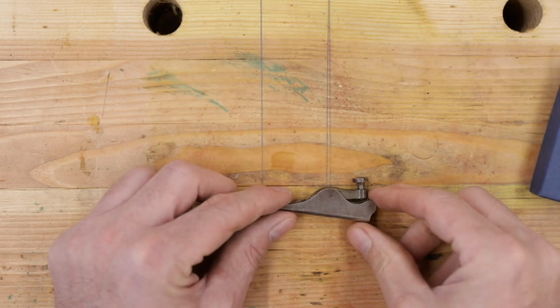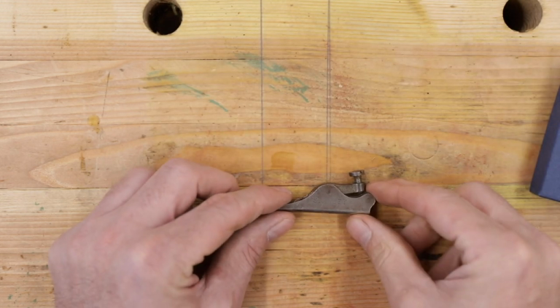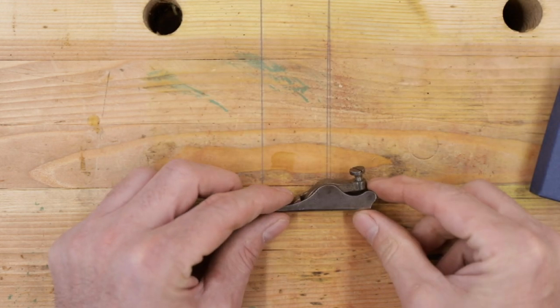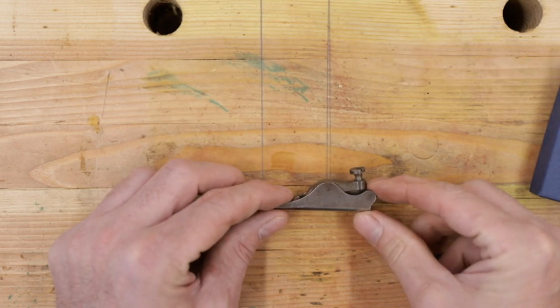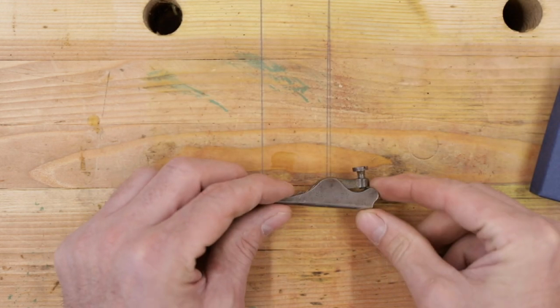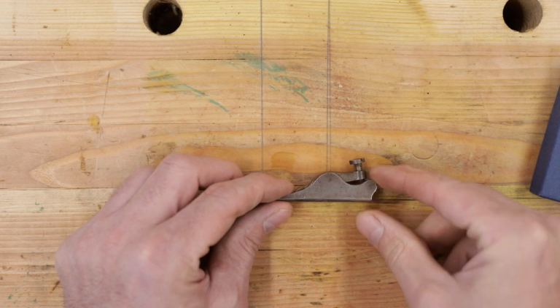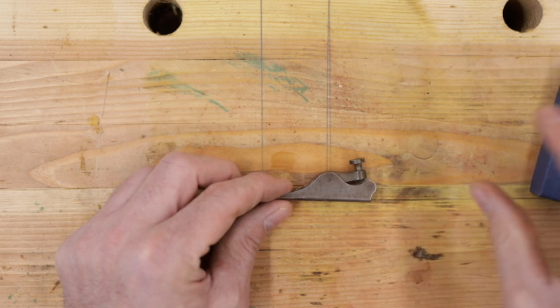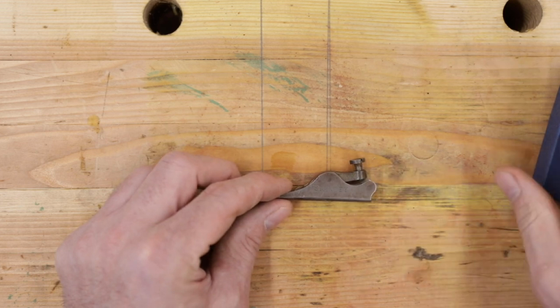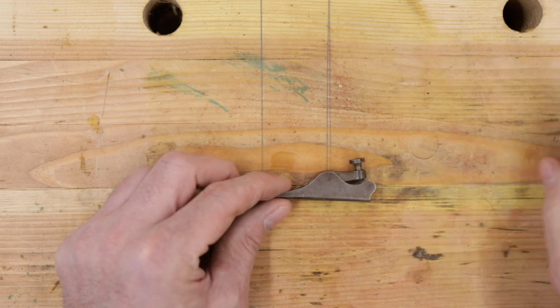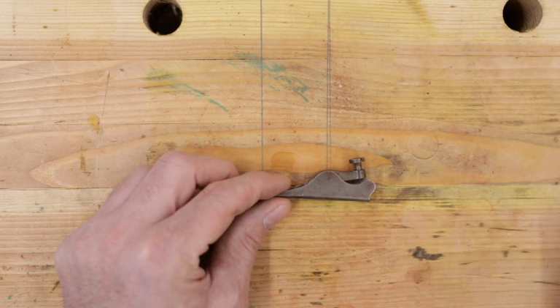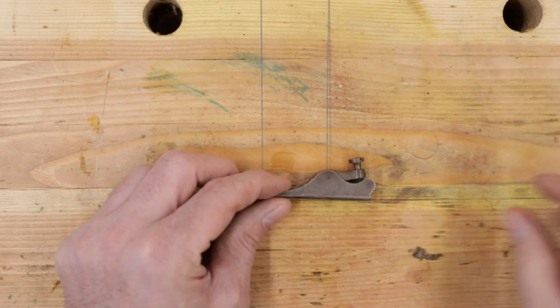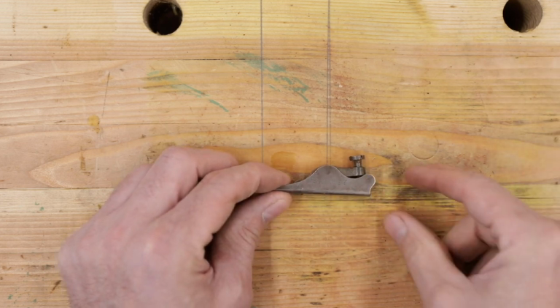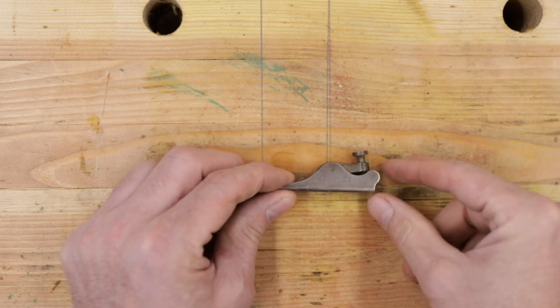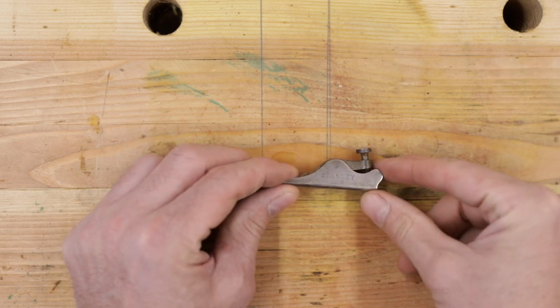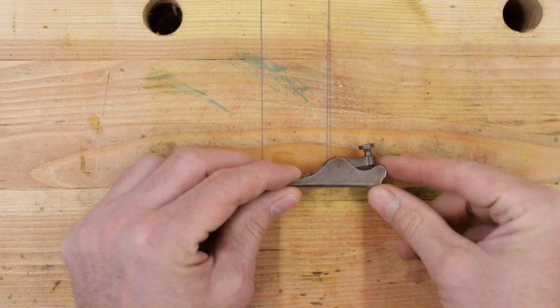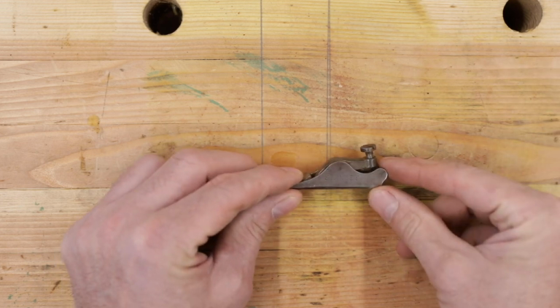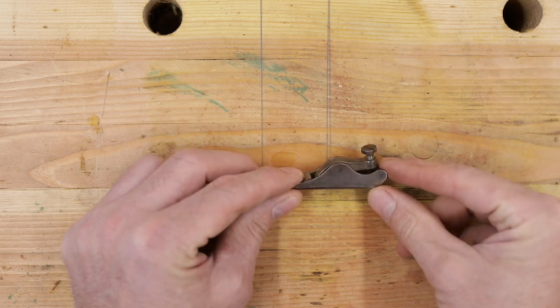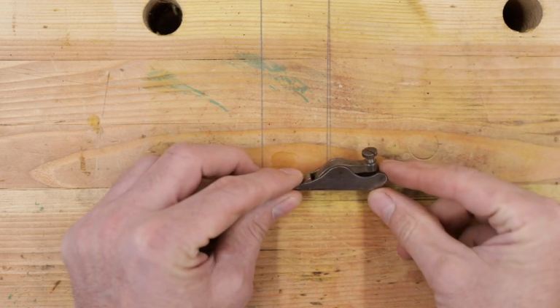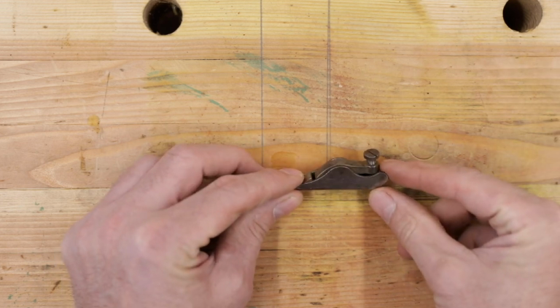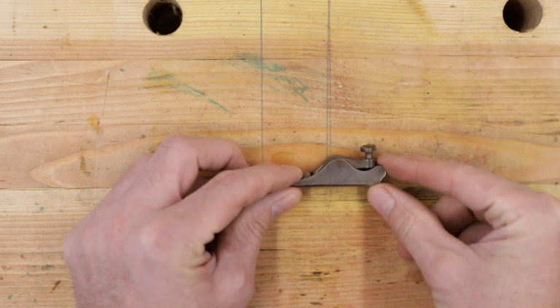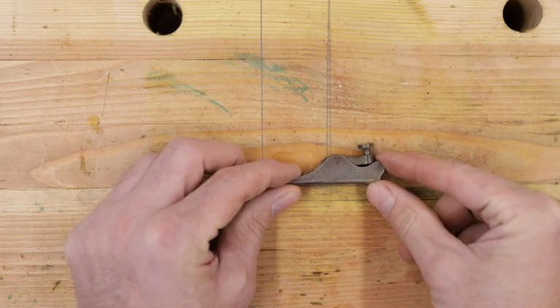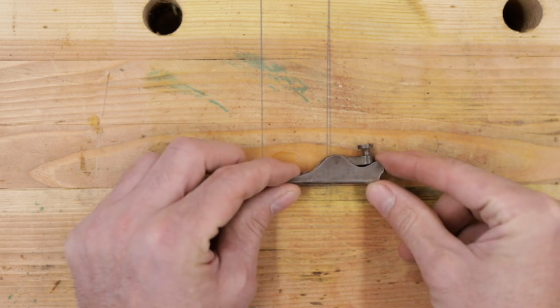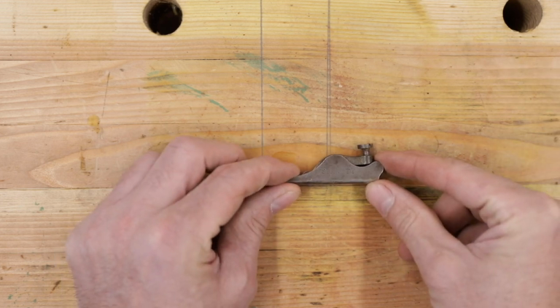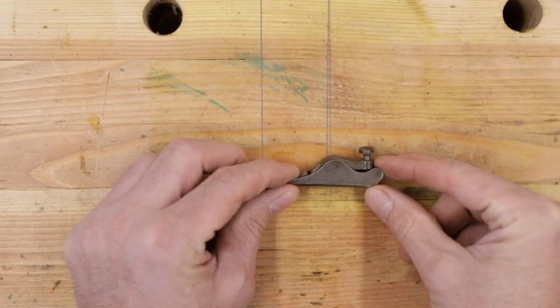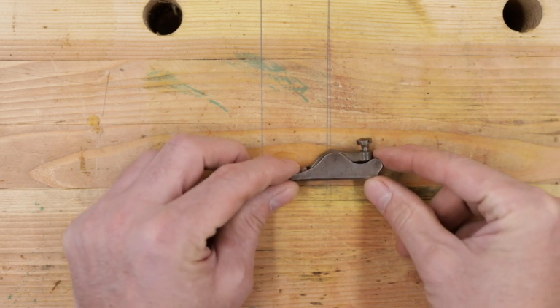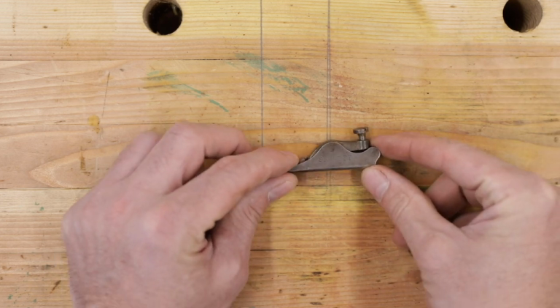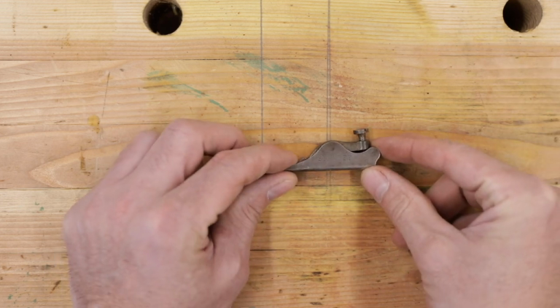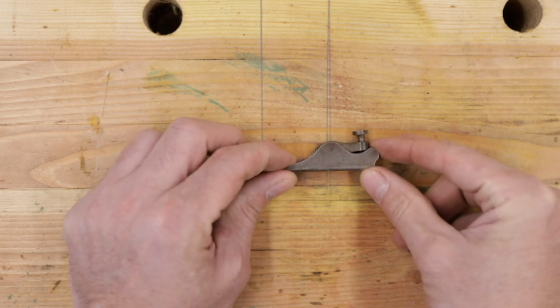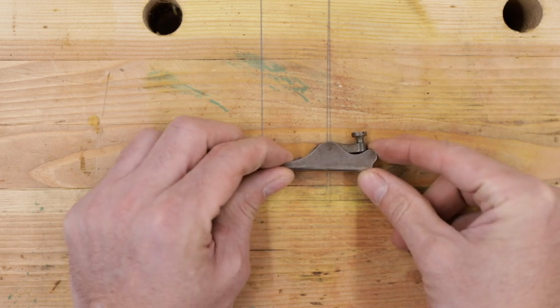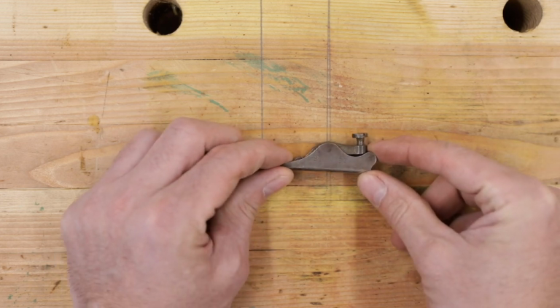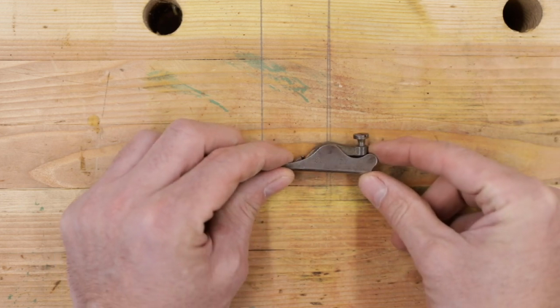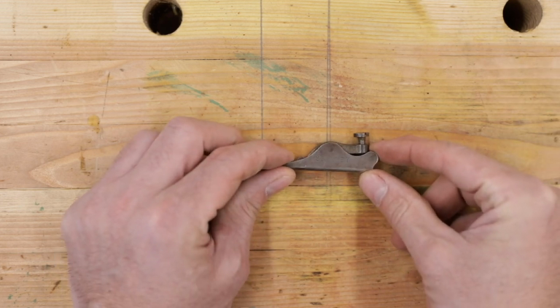So how many of you guys actually know what this is? Let me bring you a little bit closer here.